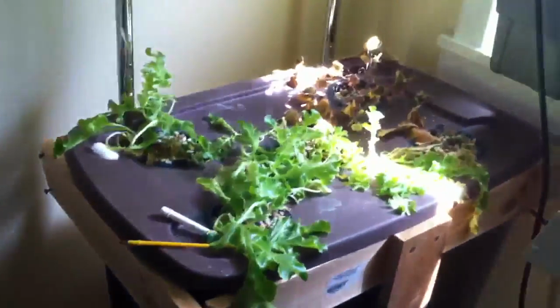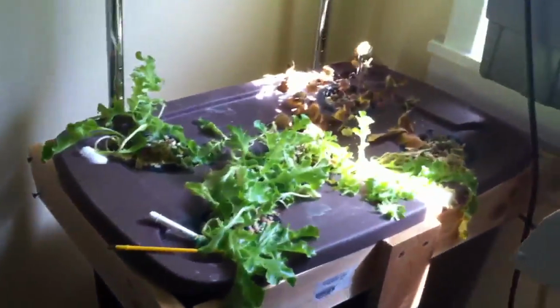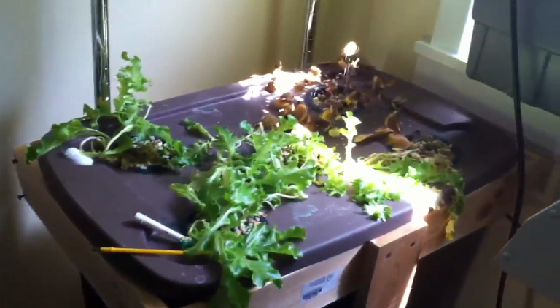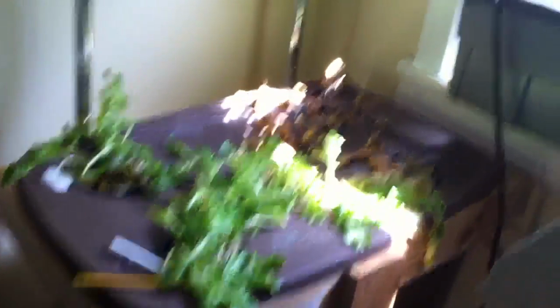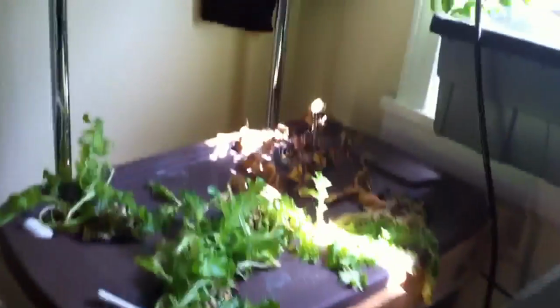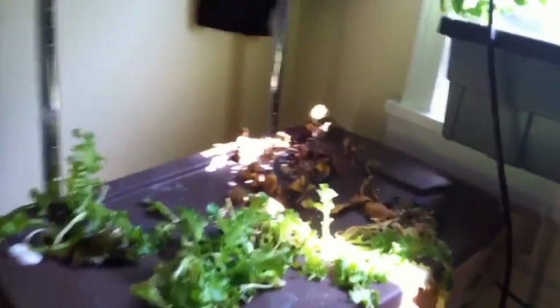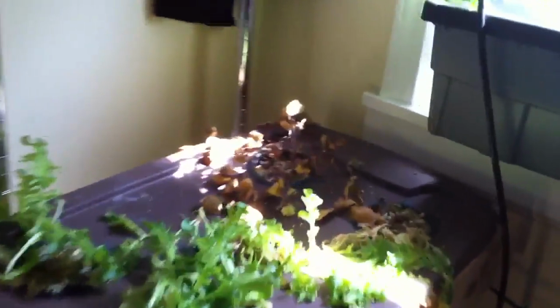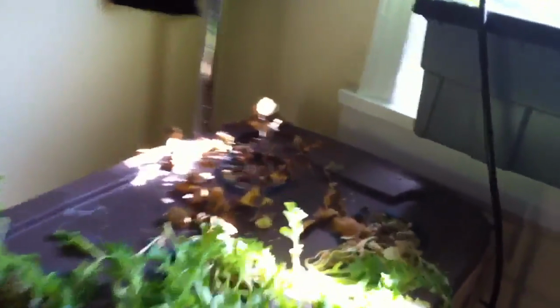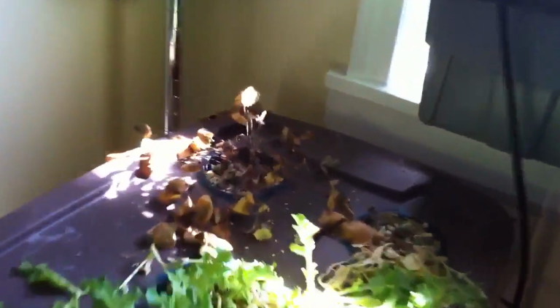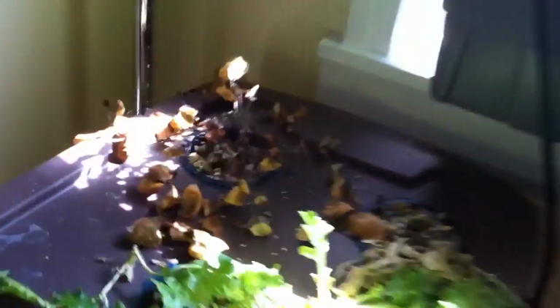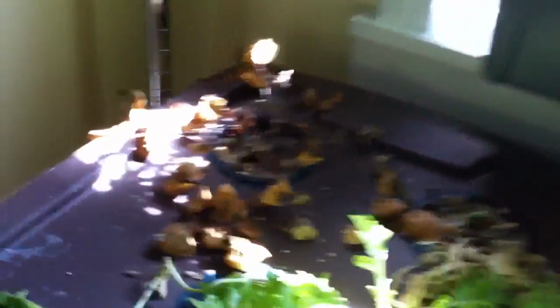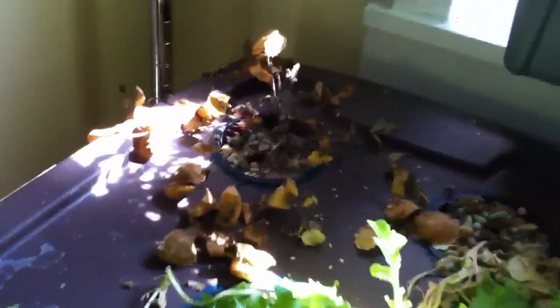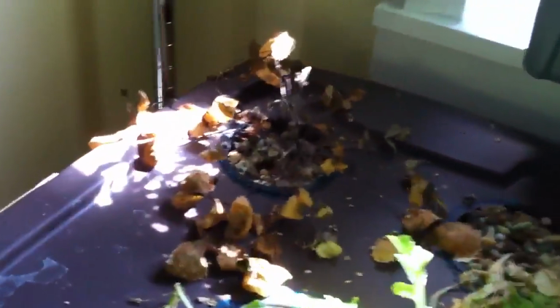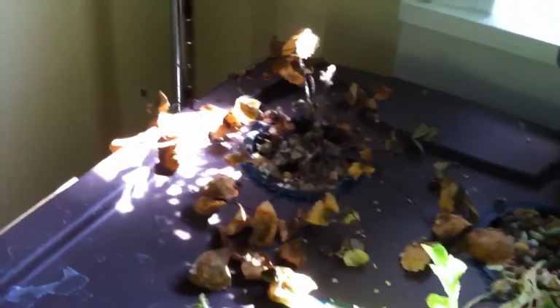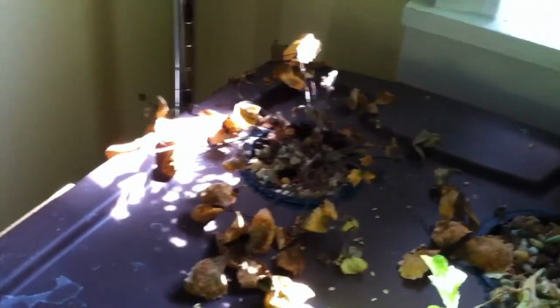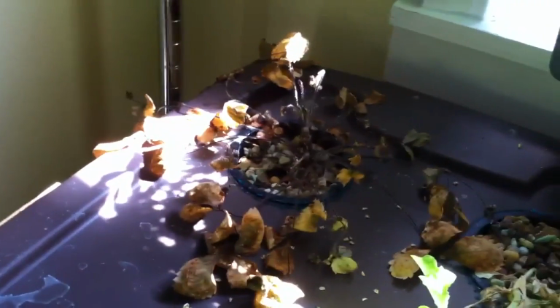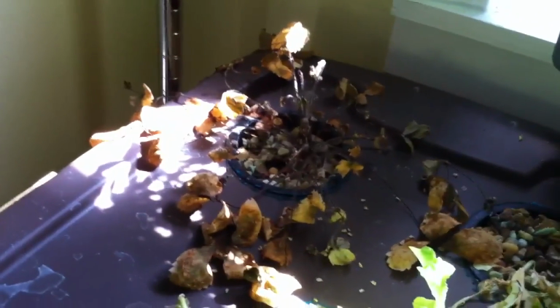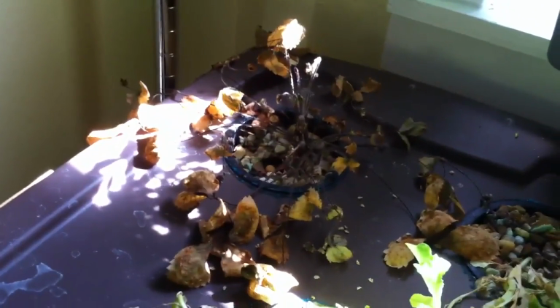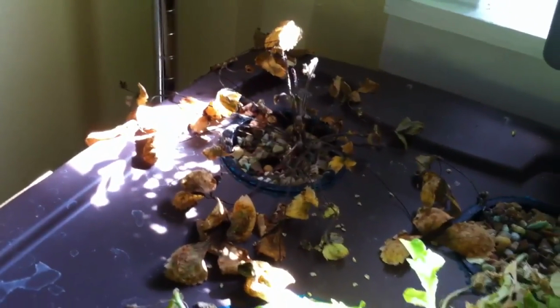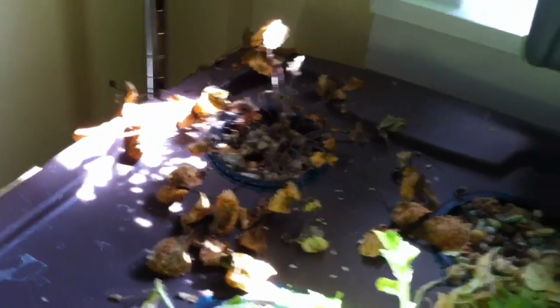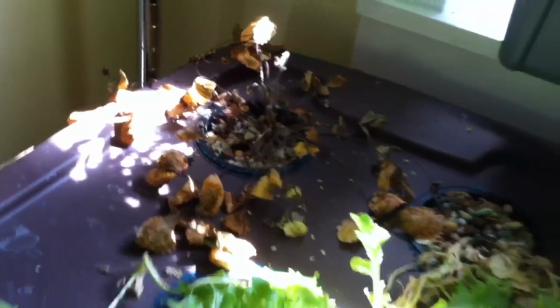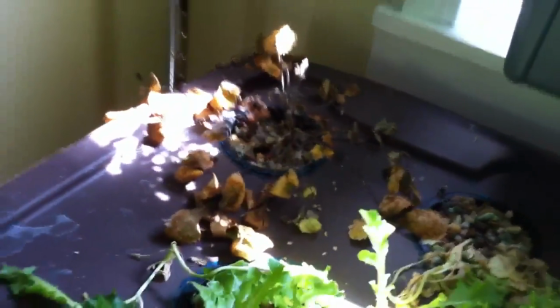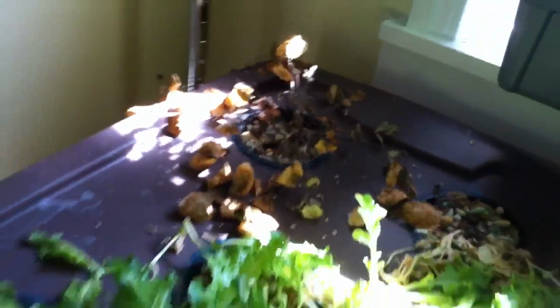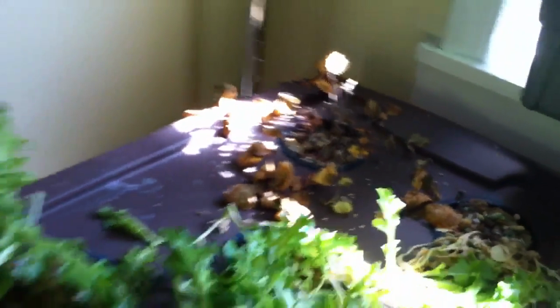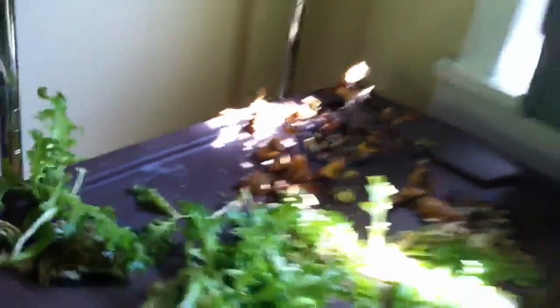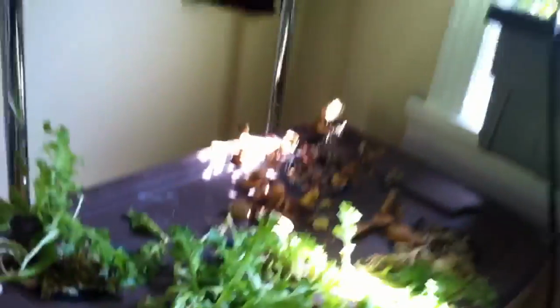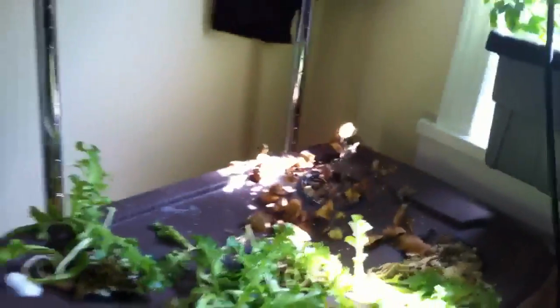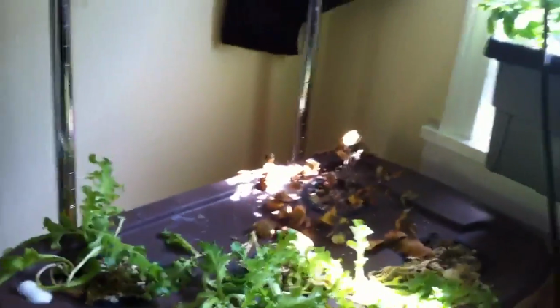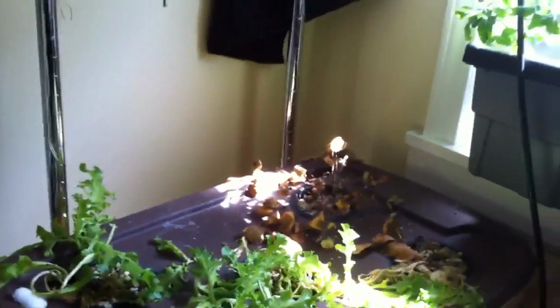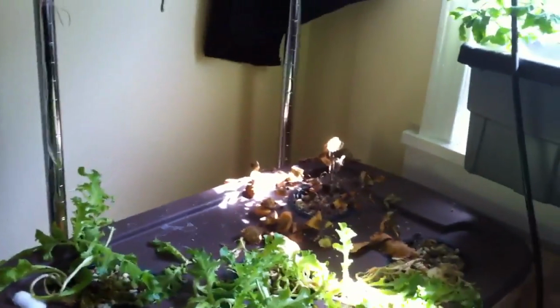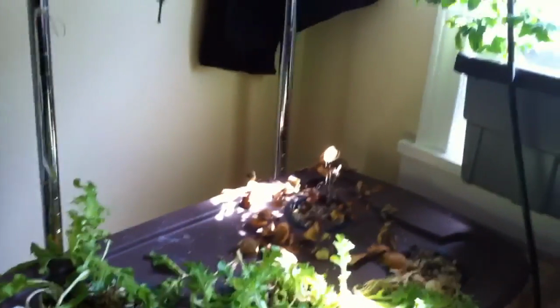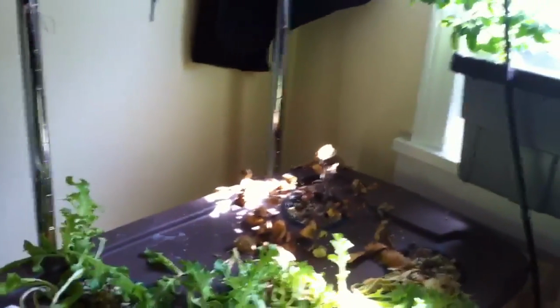My strawberry plant died because the water got too low. It sucks, I know.